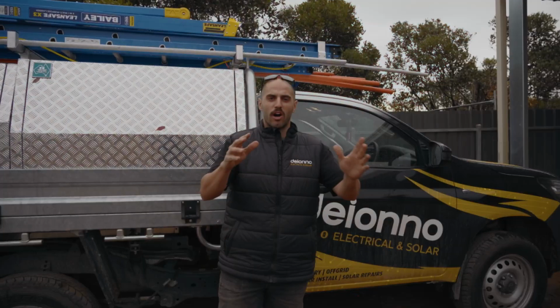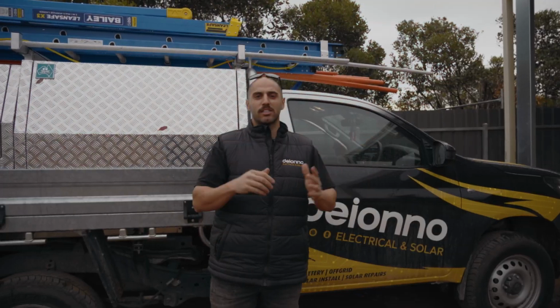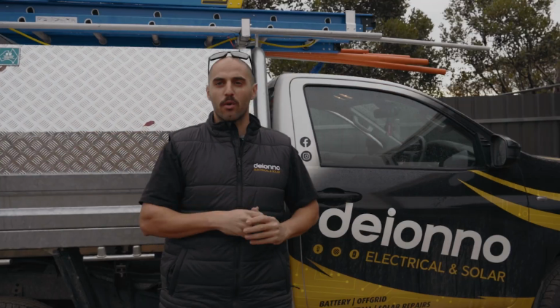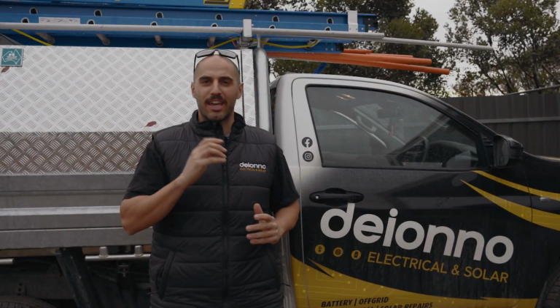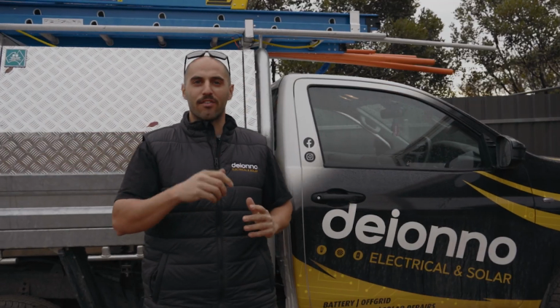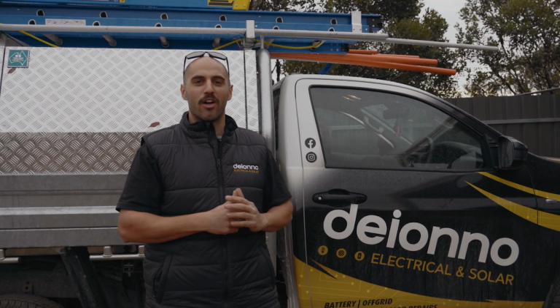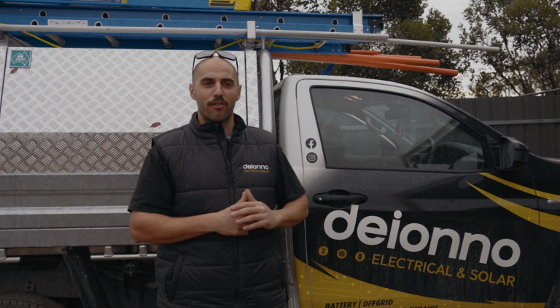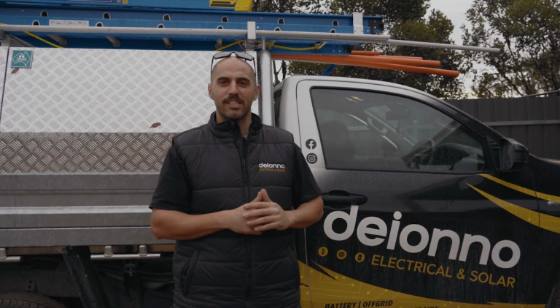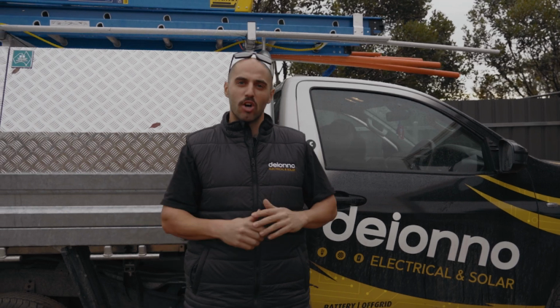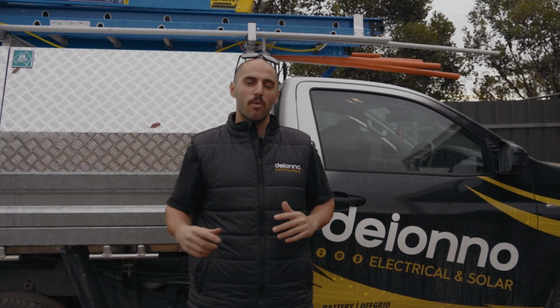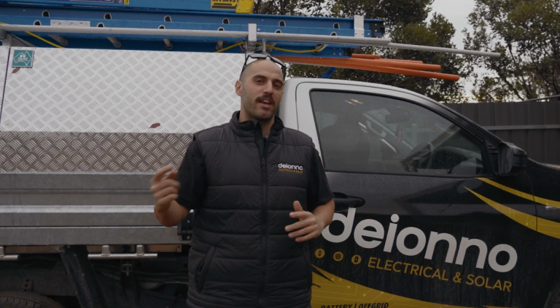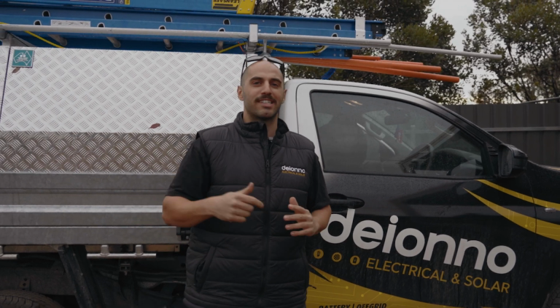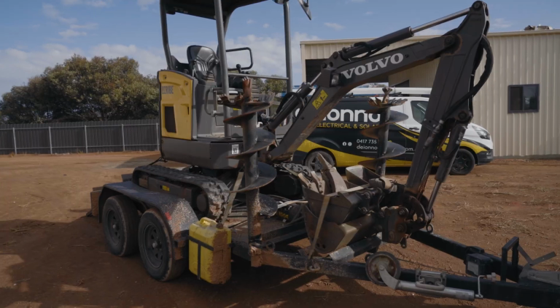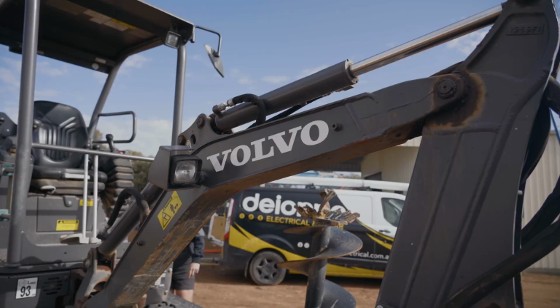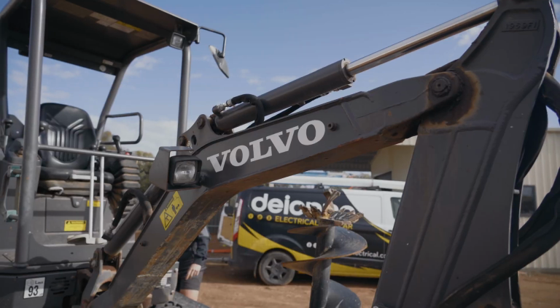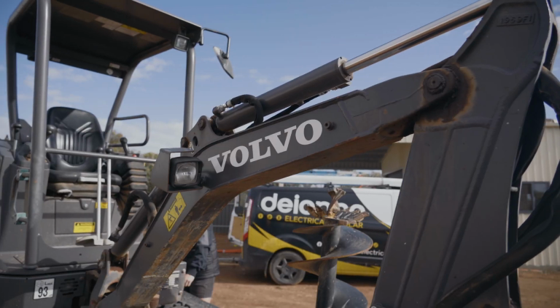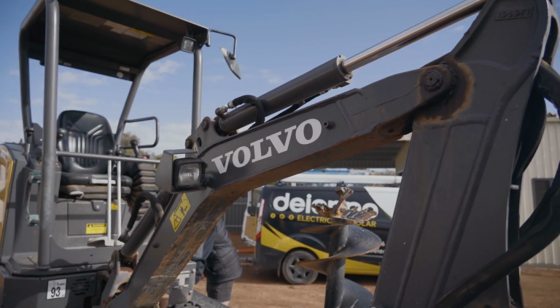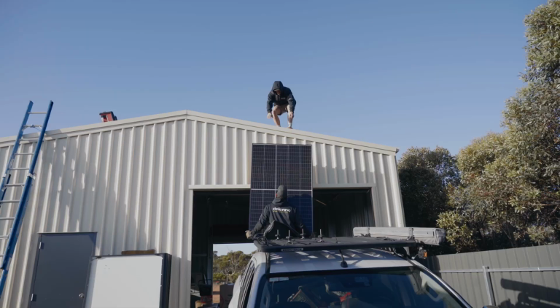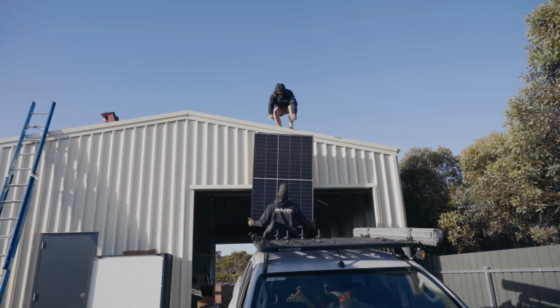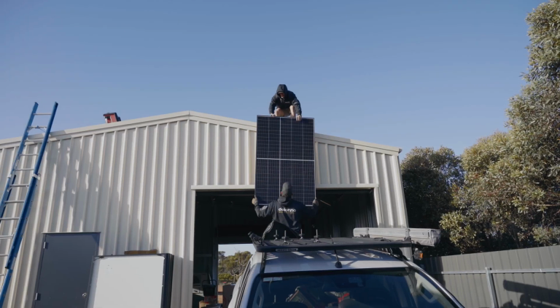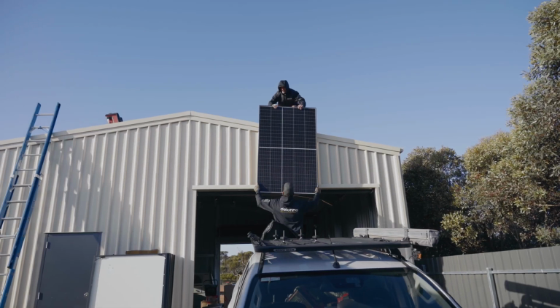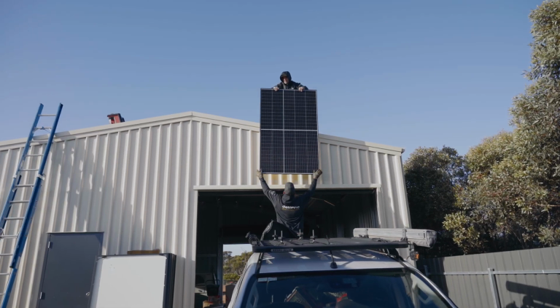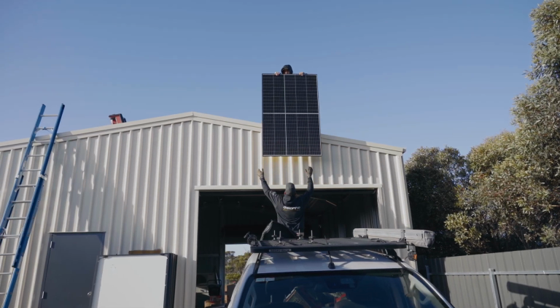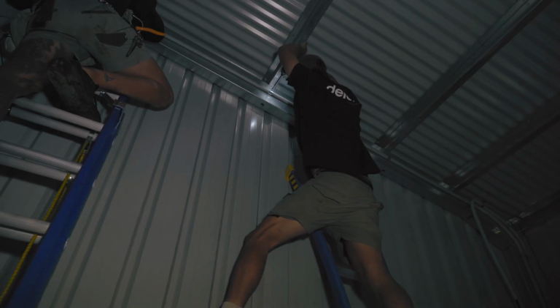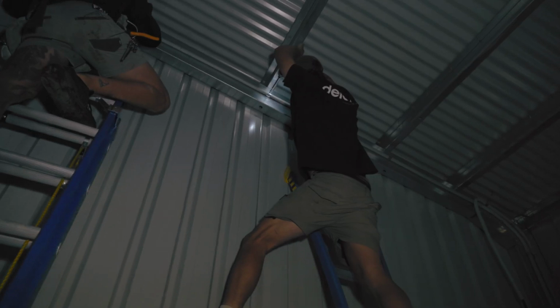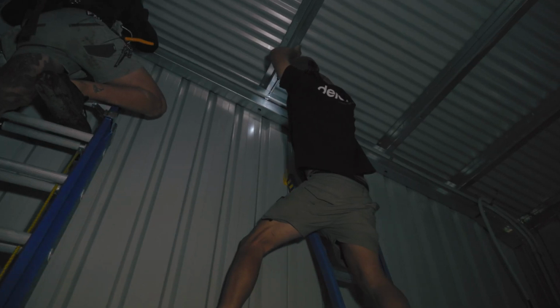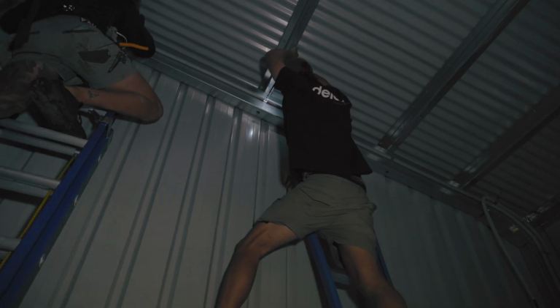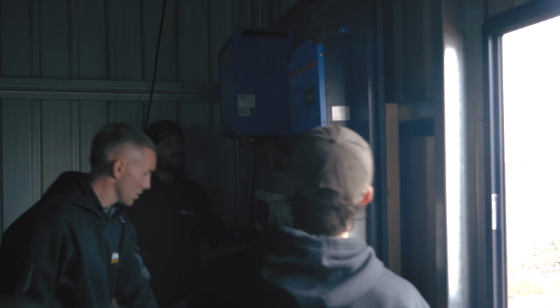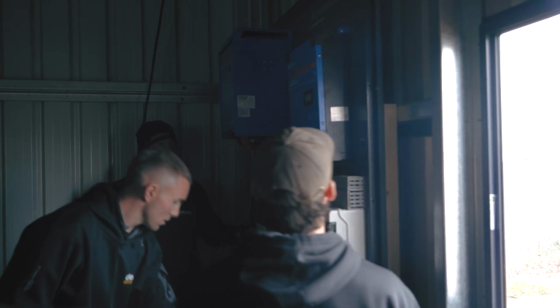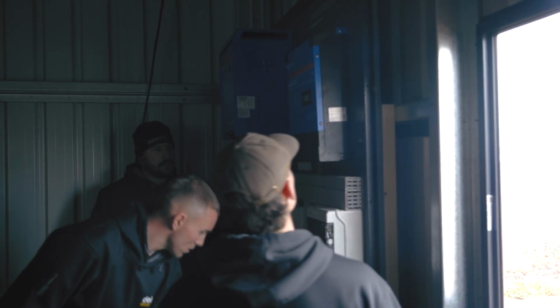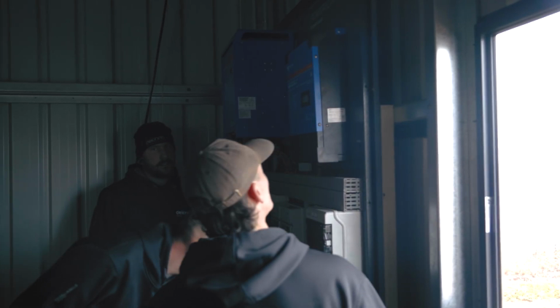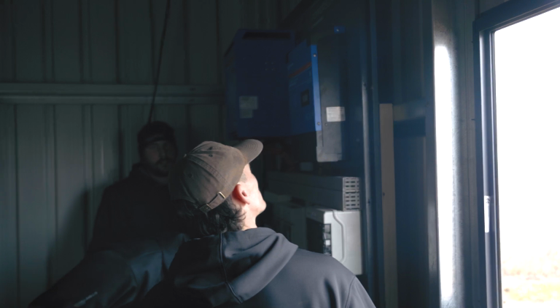Guys, we're kicking off another off-grid install. We're heading out to Dublin. Got a bit of digging, got a bit of solar, got a bit of electrical. Walking through what we've got to get done out here.